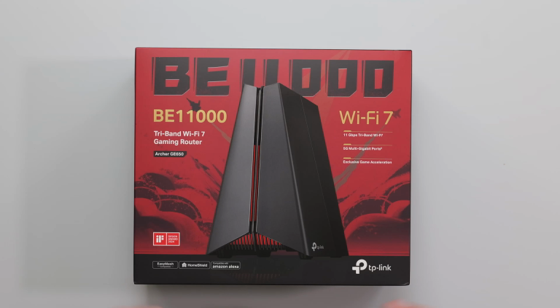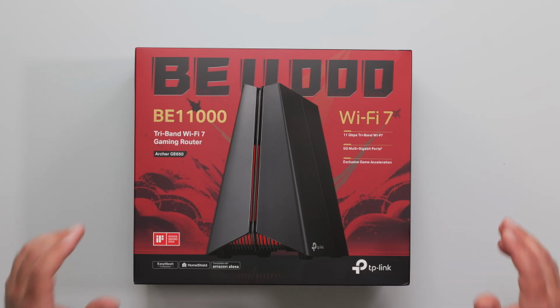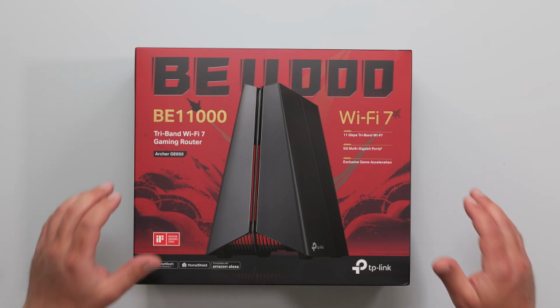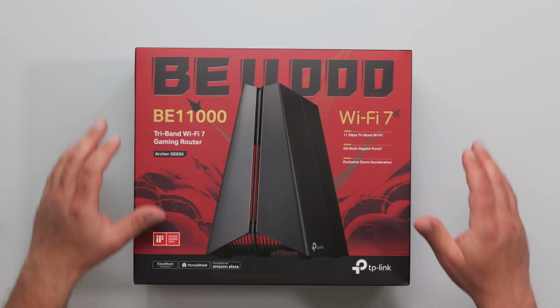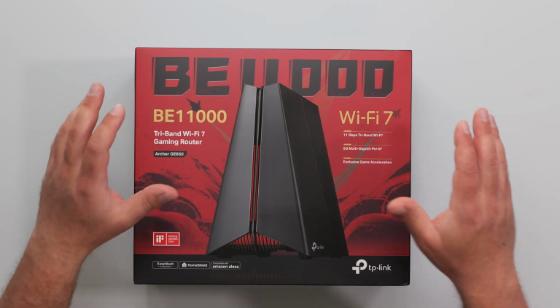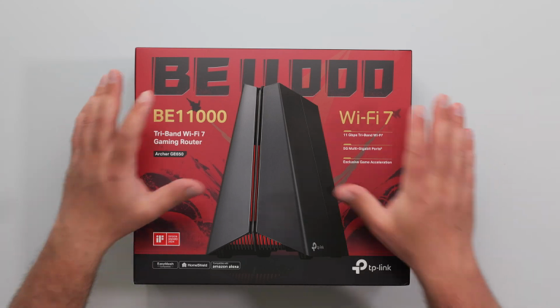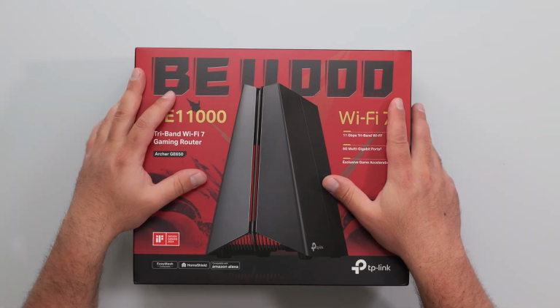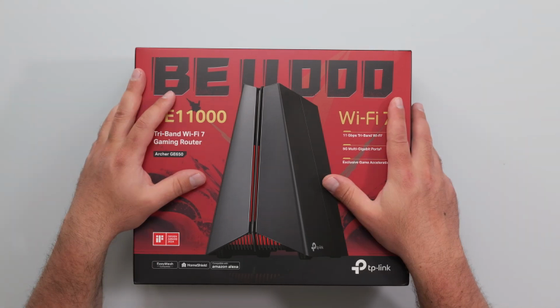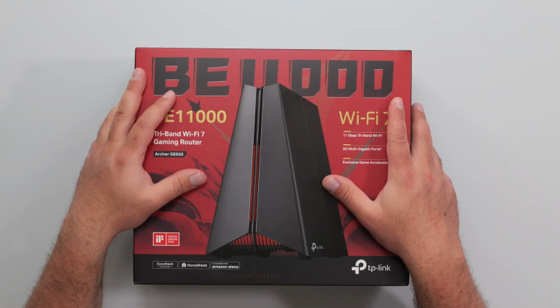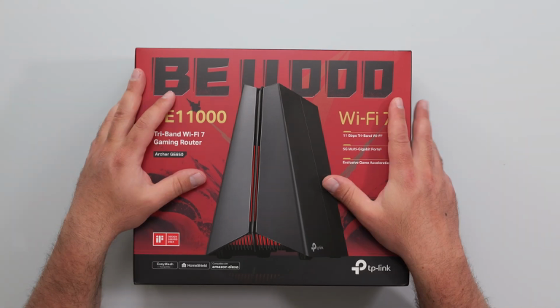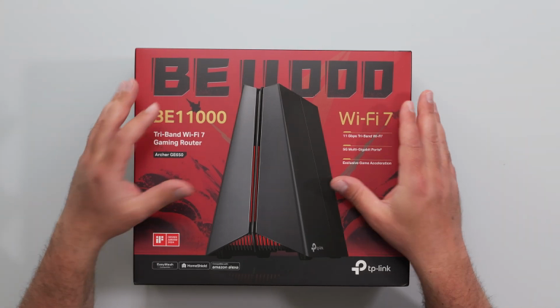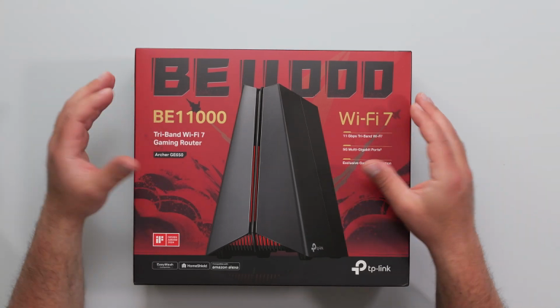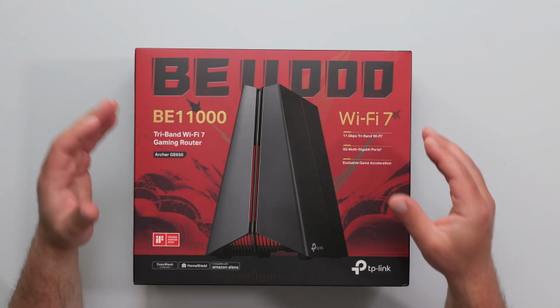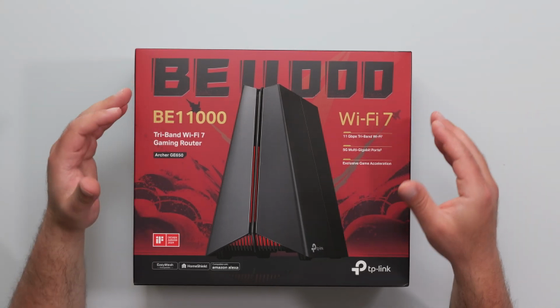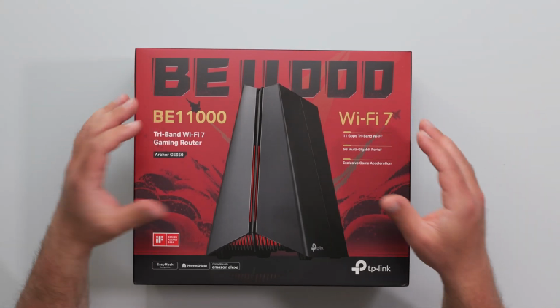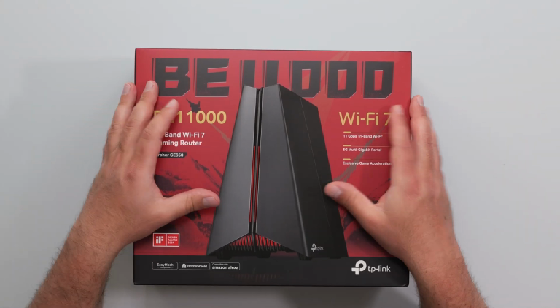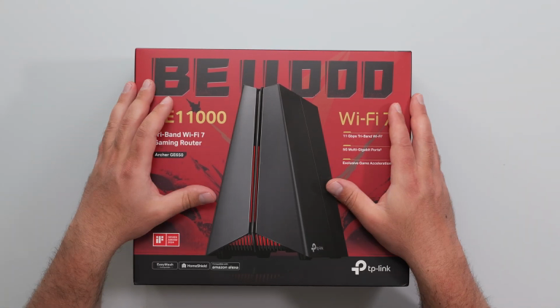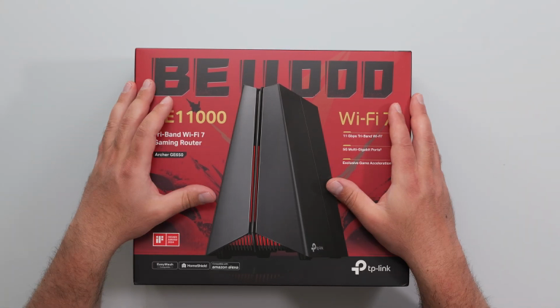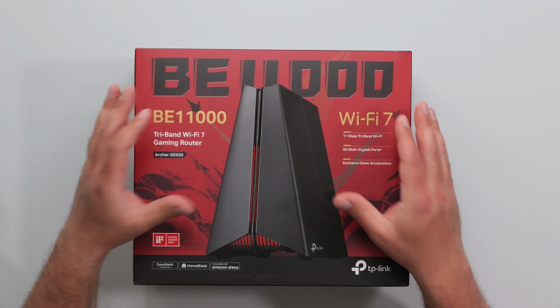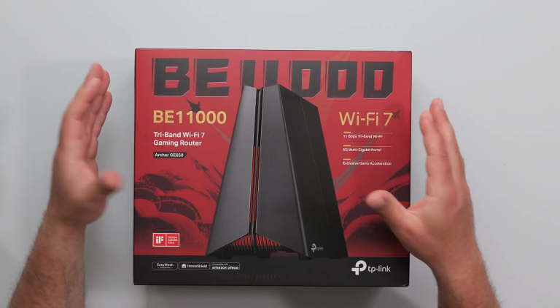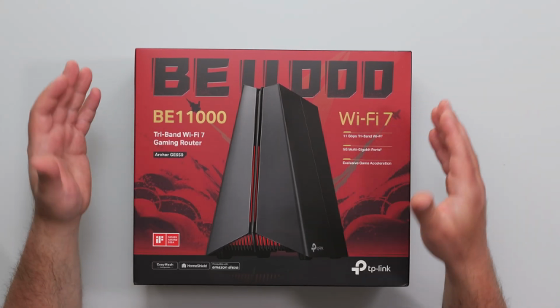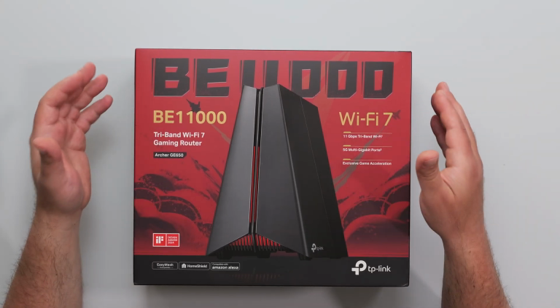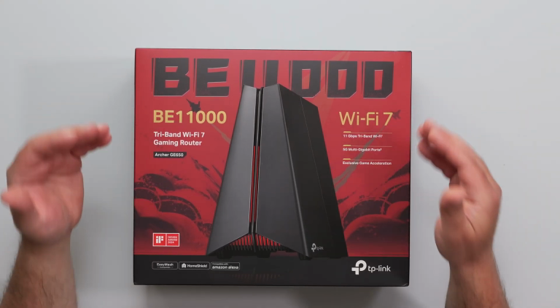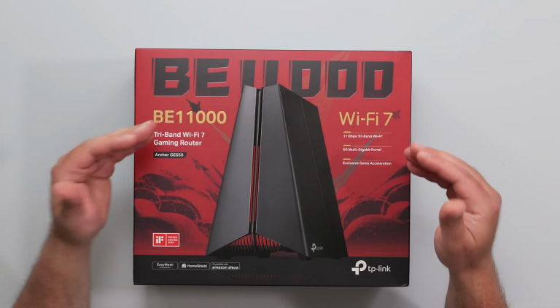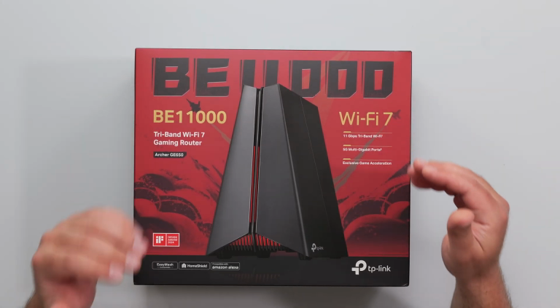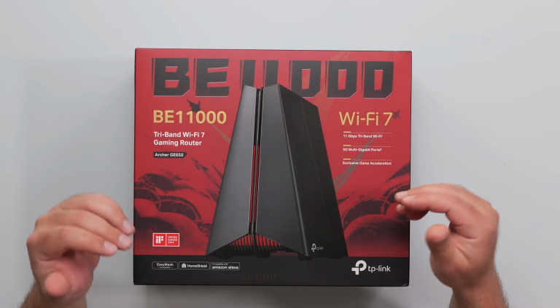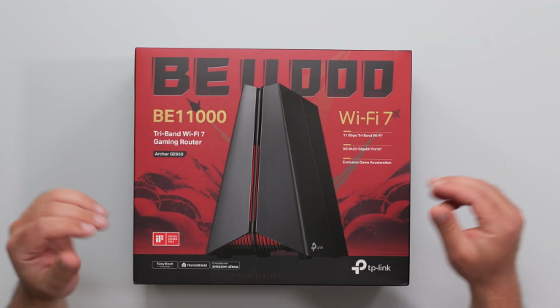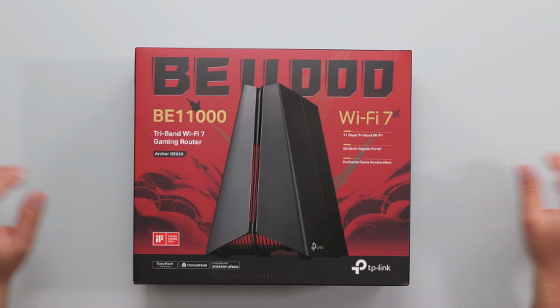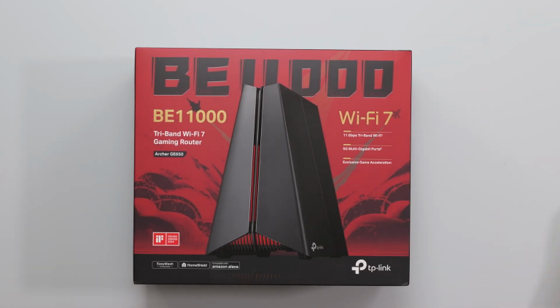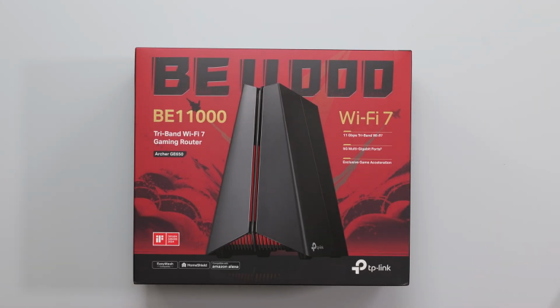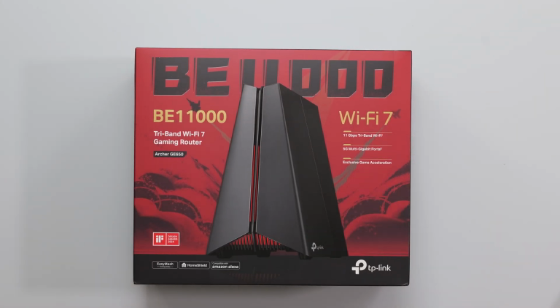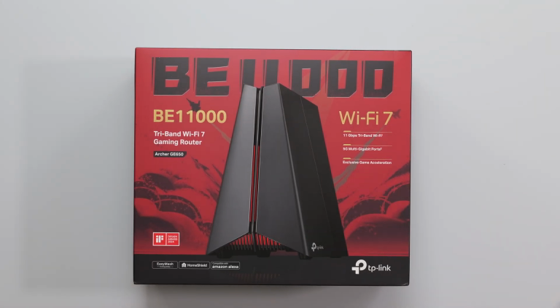What's up, guys? I'm going to unbox and review this new Wi-Fi 7 router by TP-Link. This is the Archer GE650.